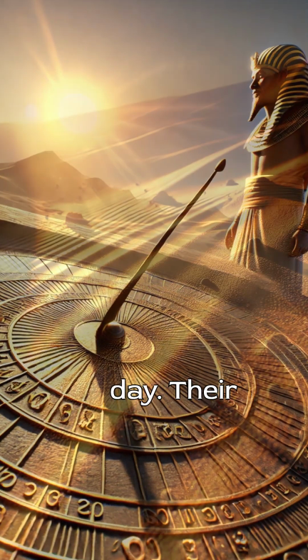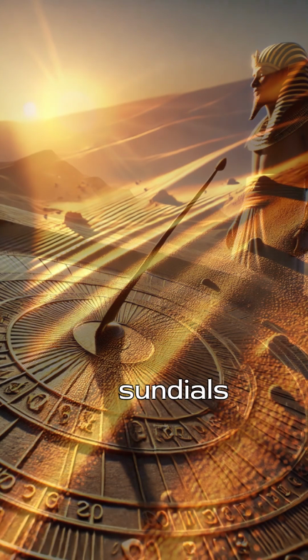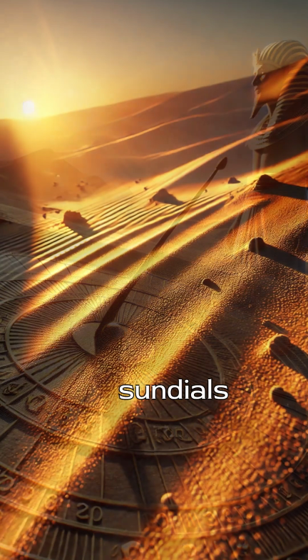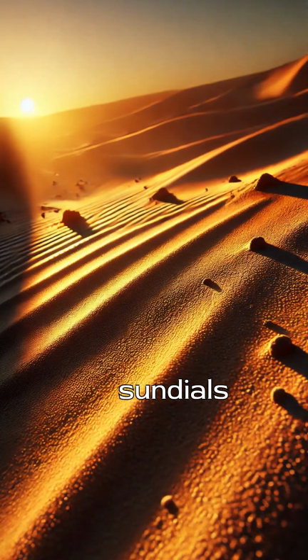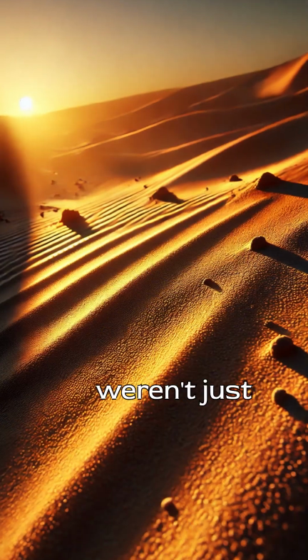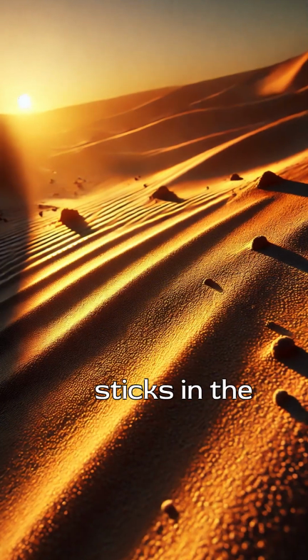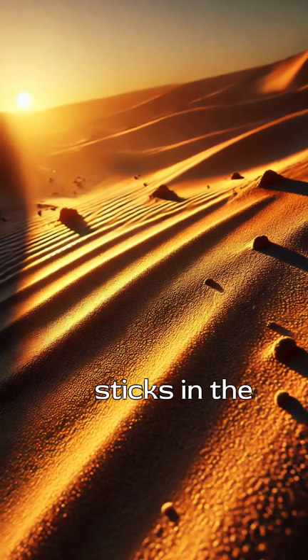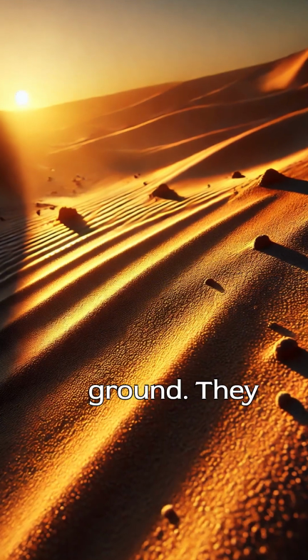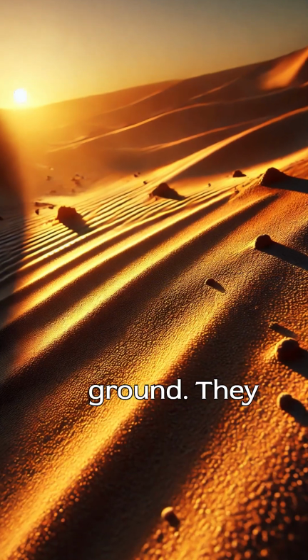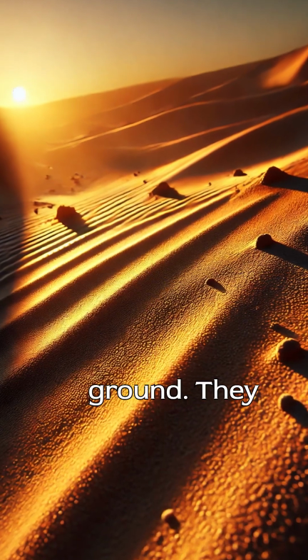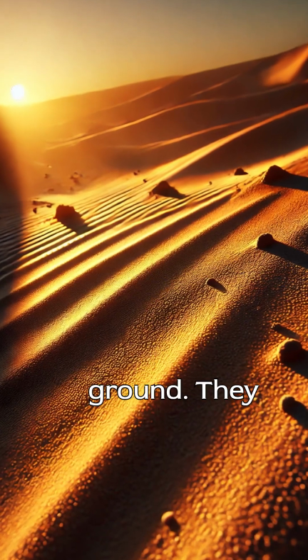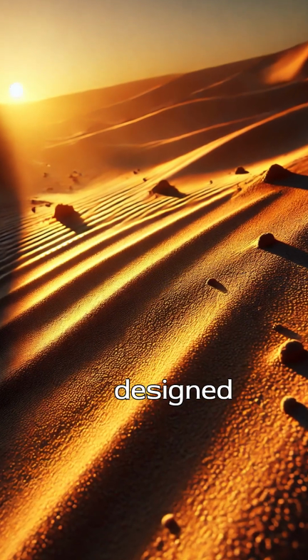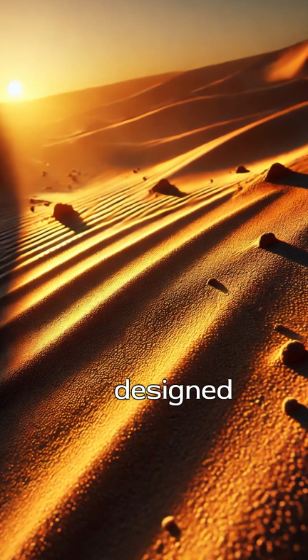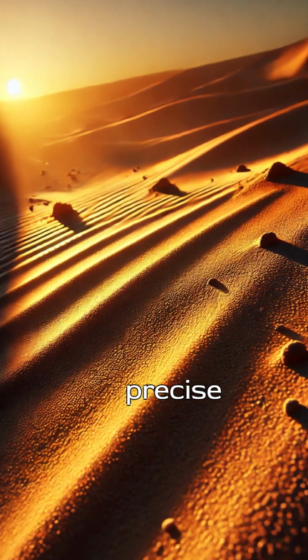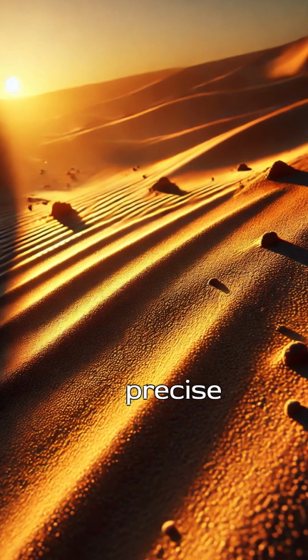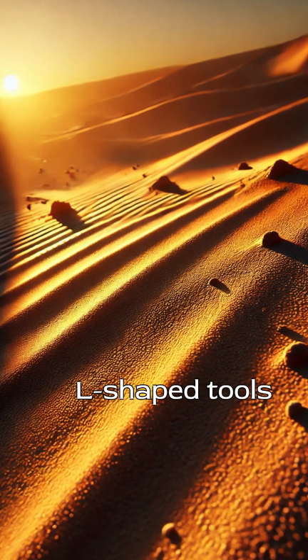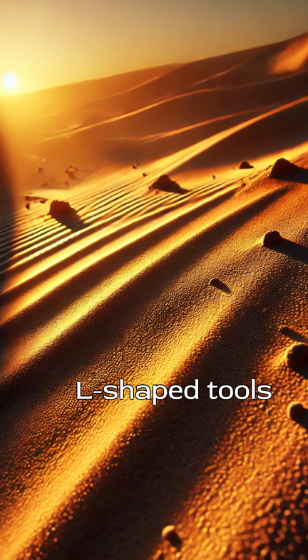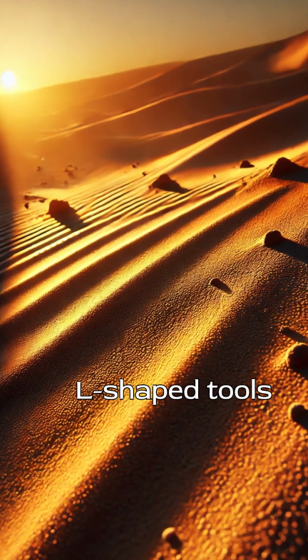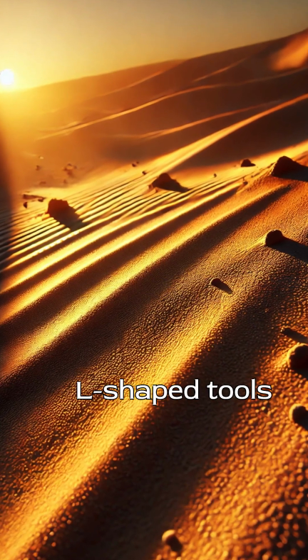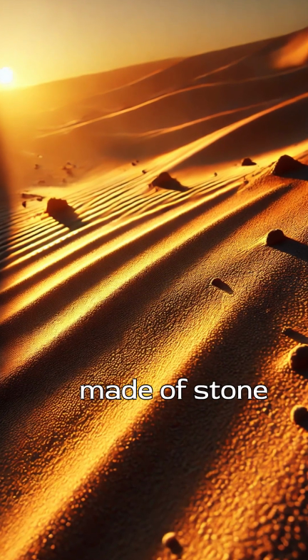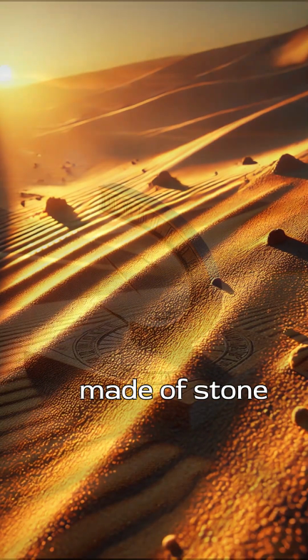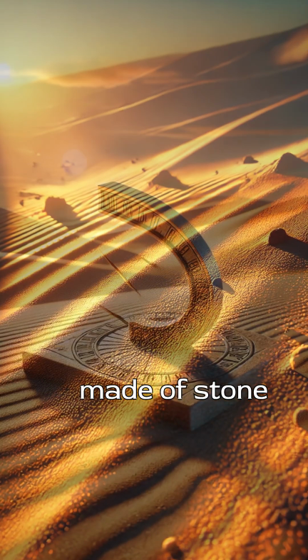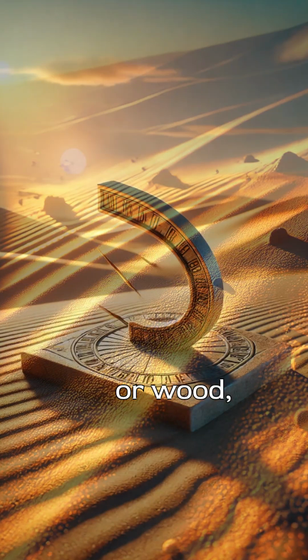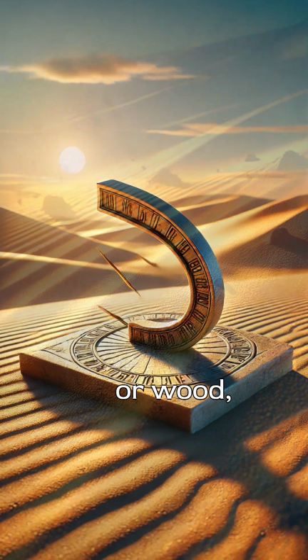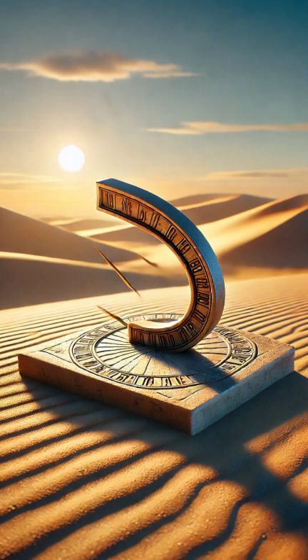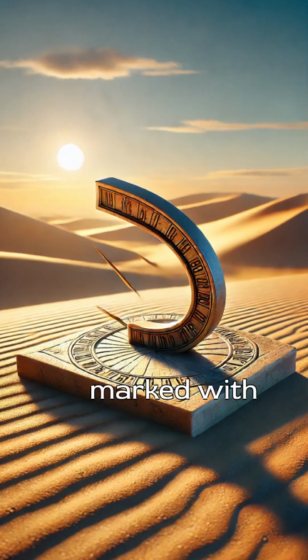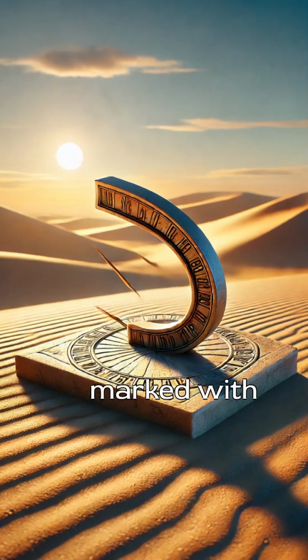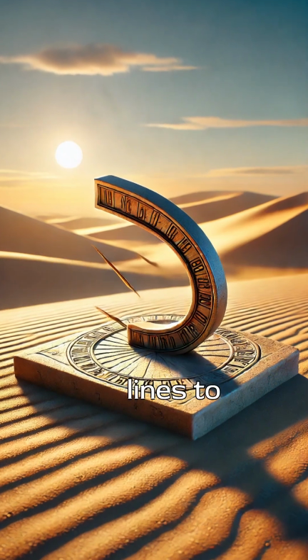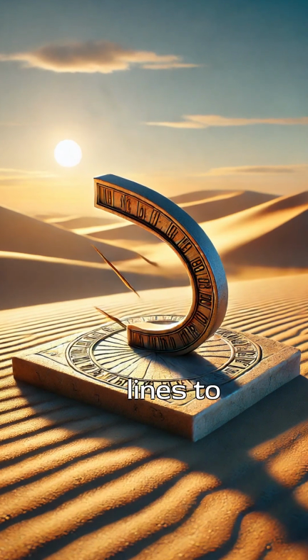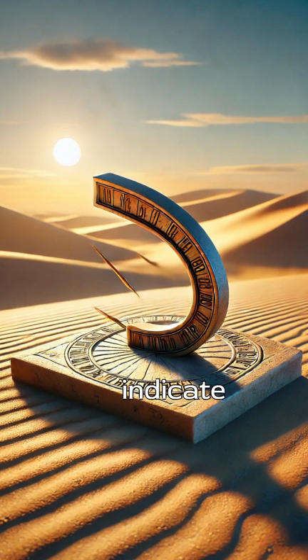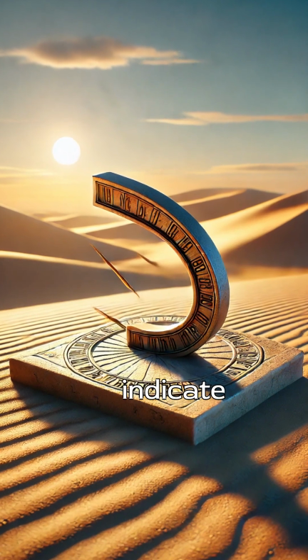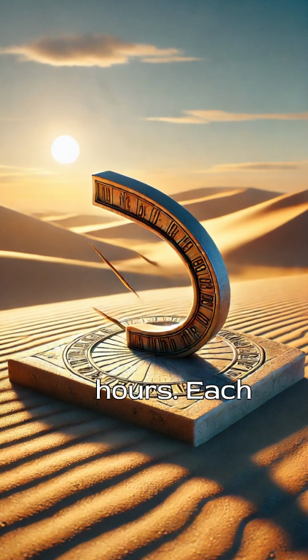Their sundials weren't just sticks in the ground. They designed precise L-shaped tools made of stone or wood, marked with lines to indicate hours.